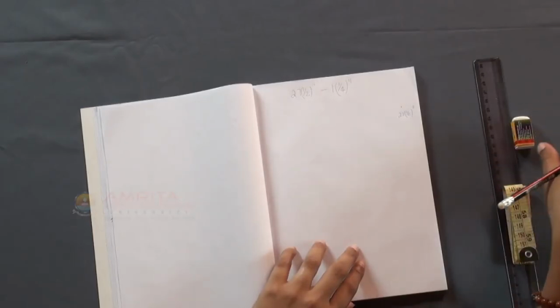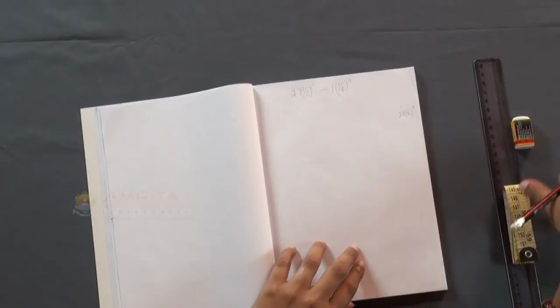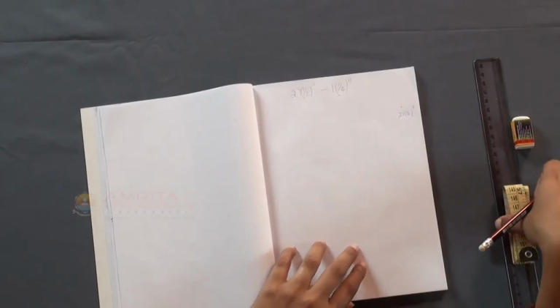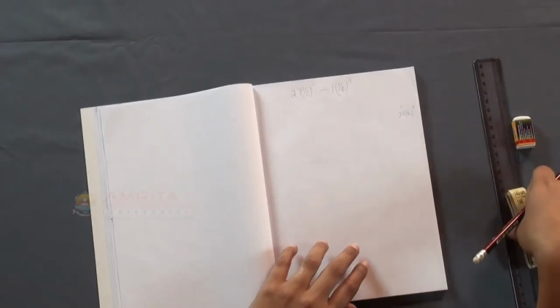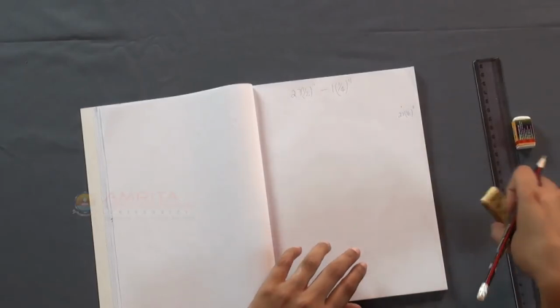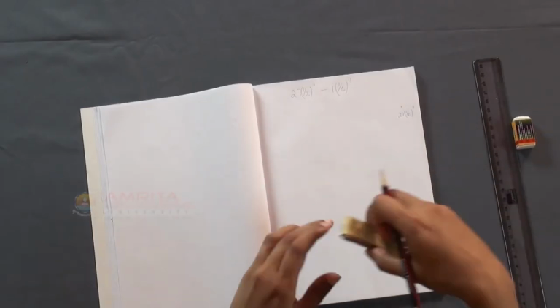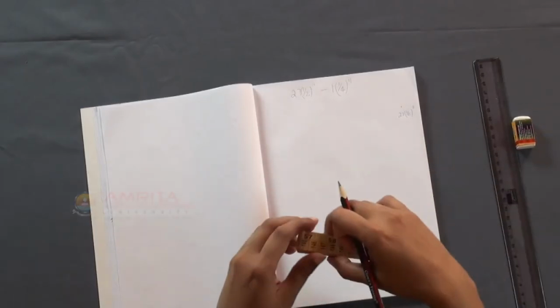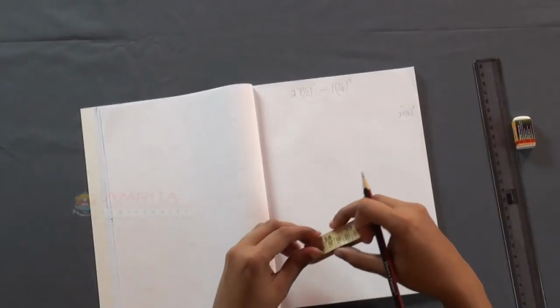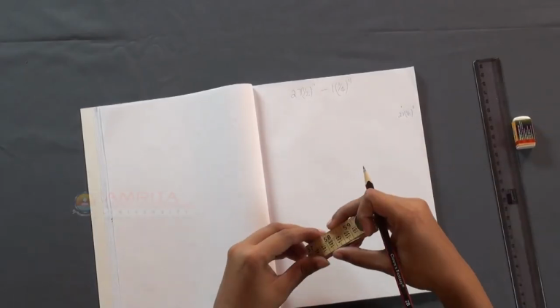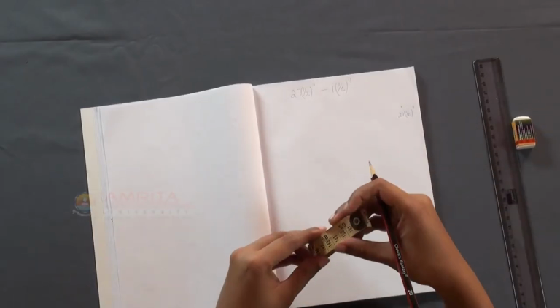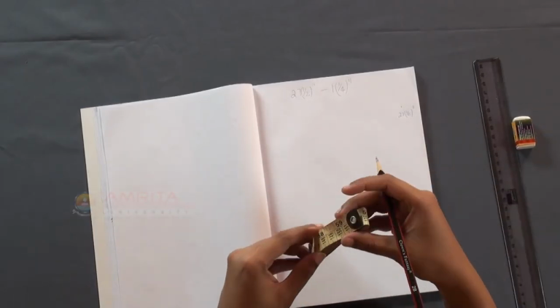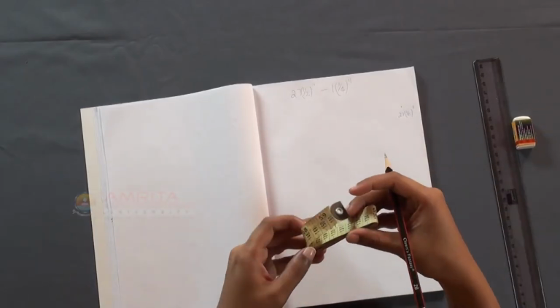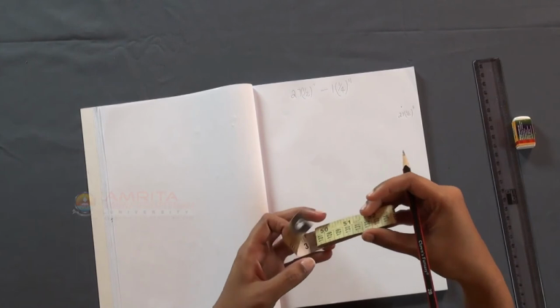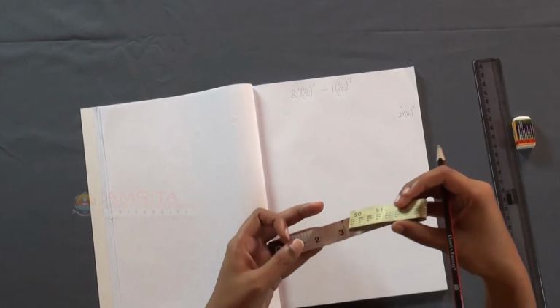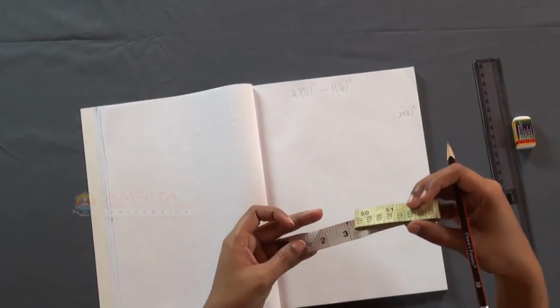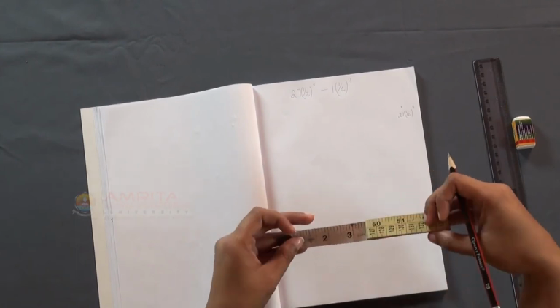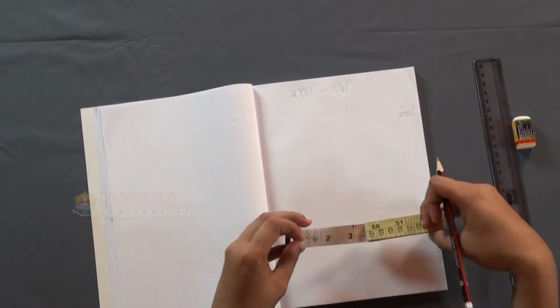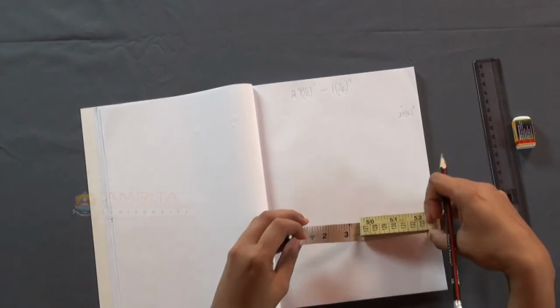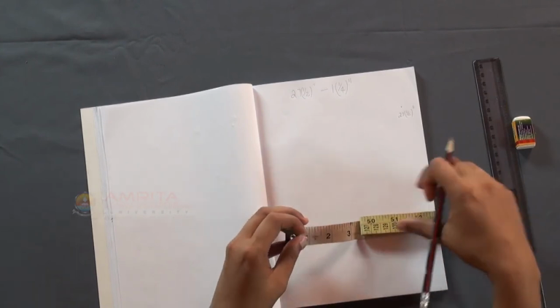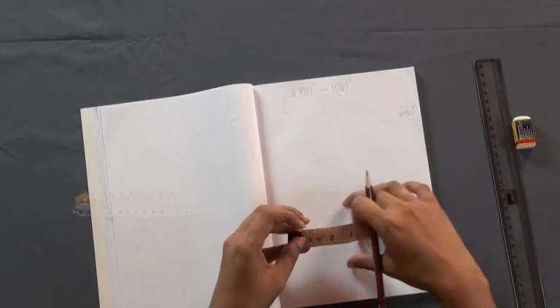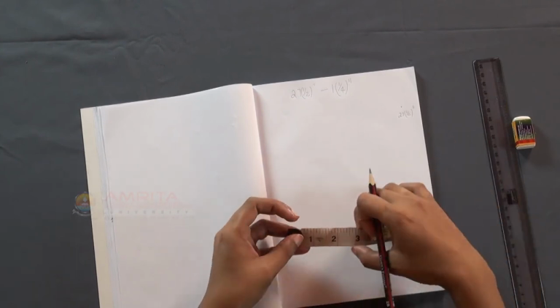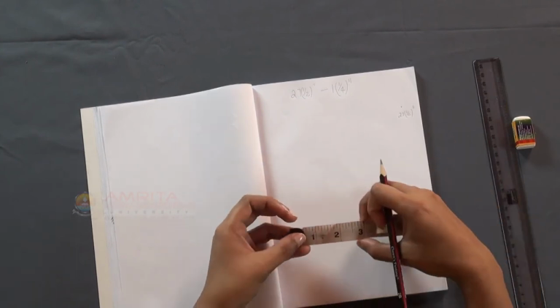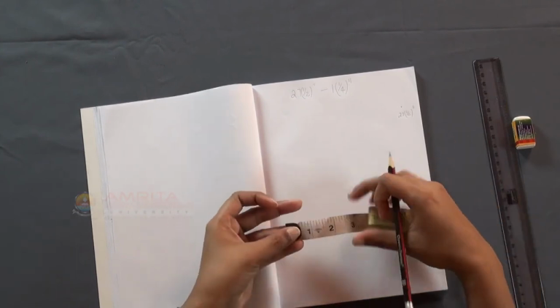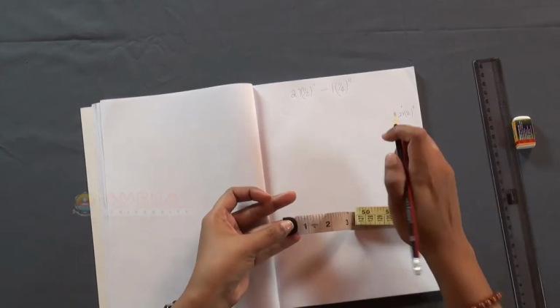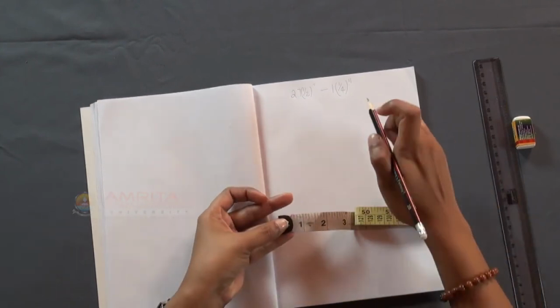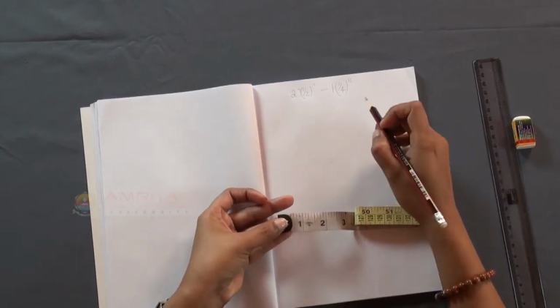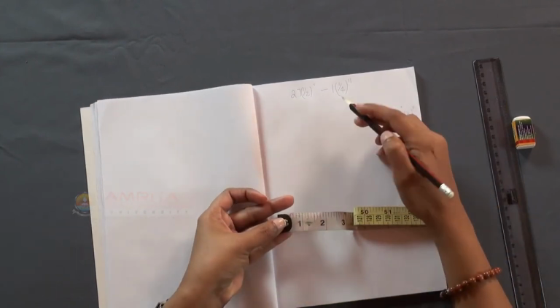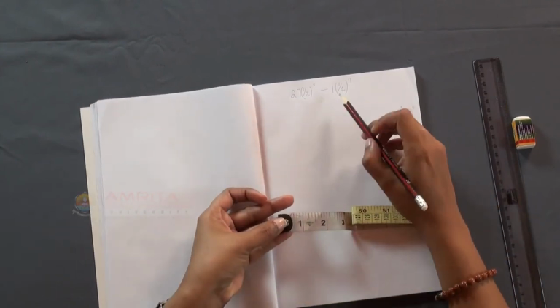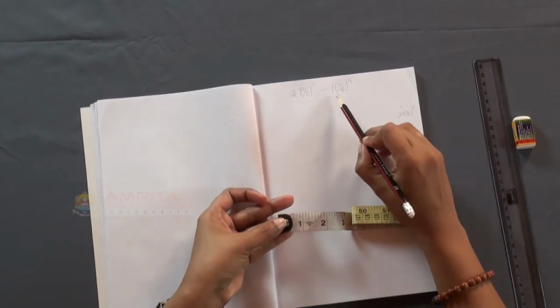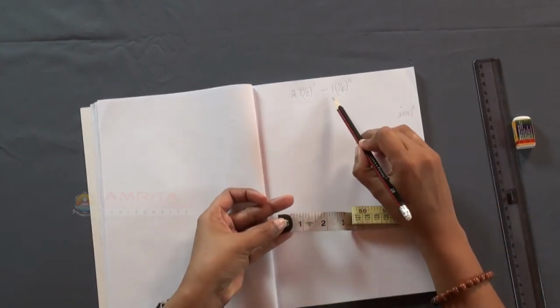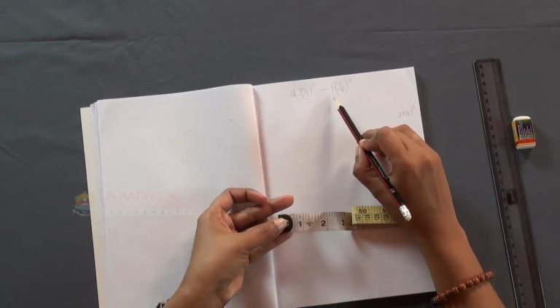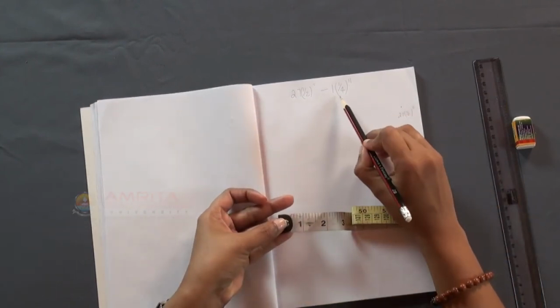Now, locate the number to be subtracted in your measuring tape. In our case, it is 1 and a quarter inches.